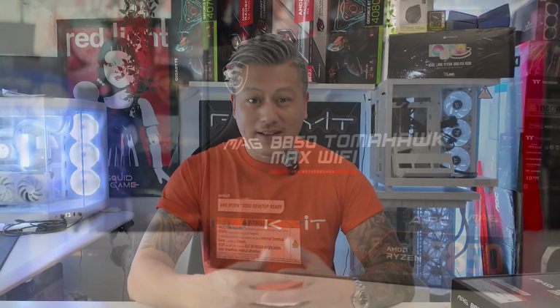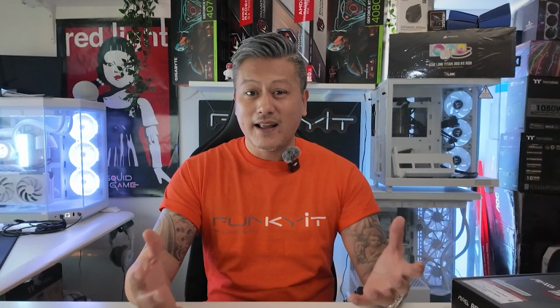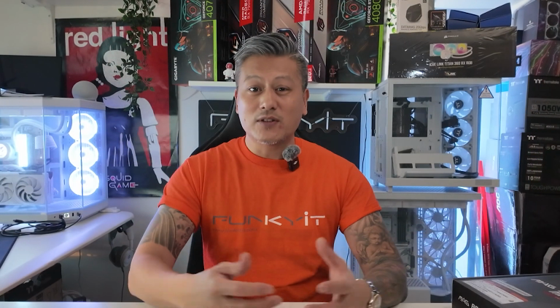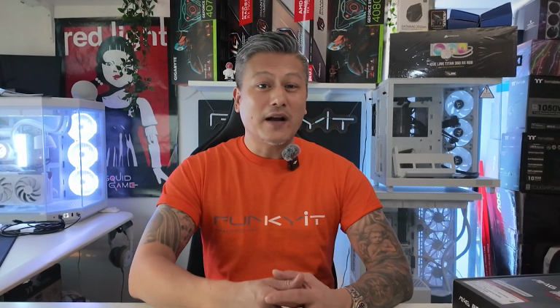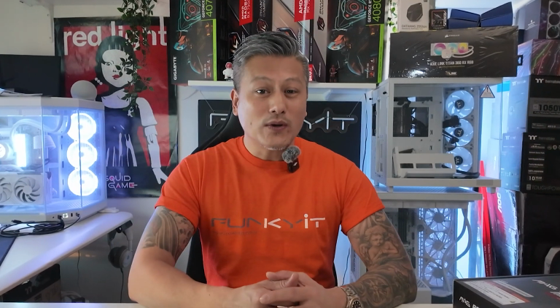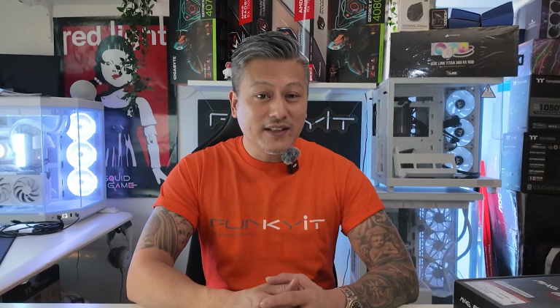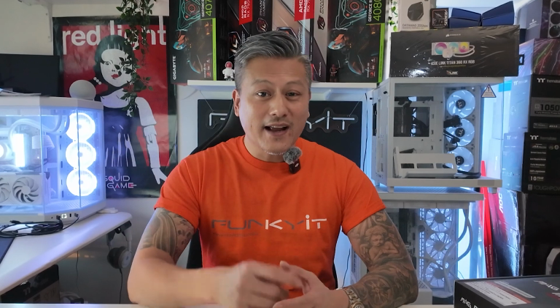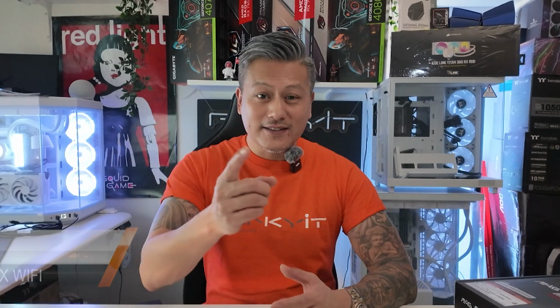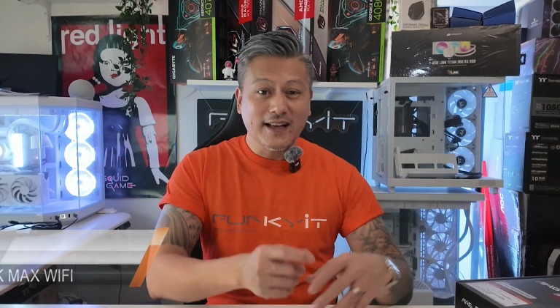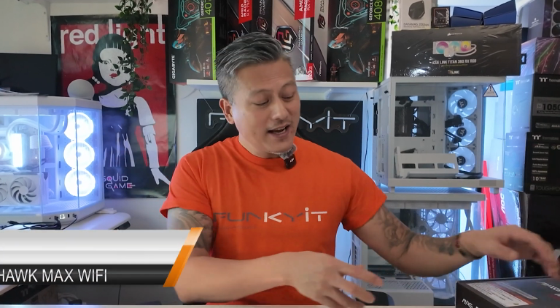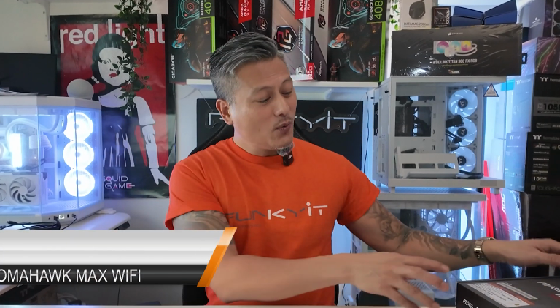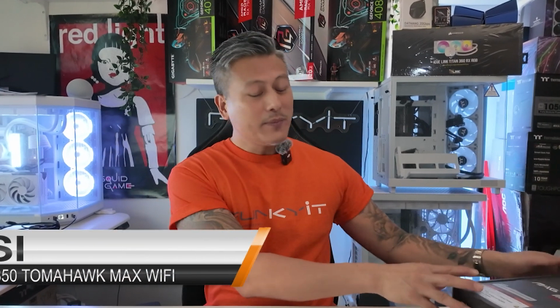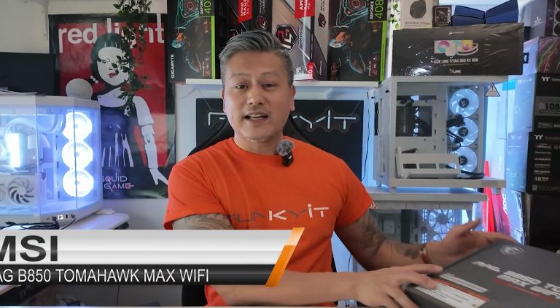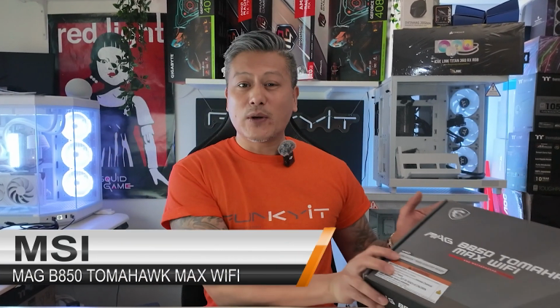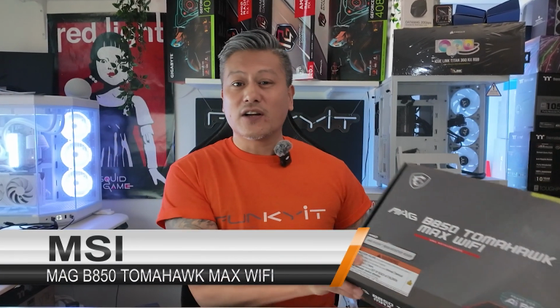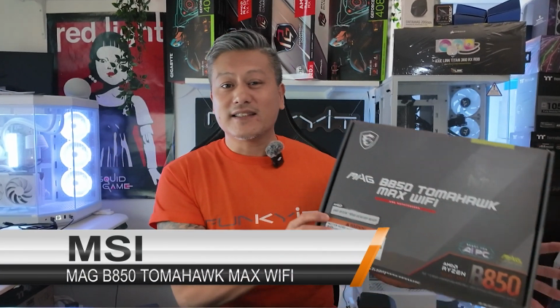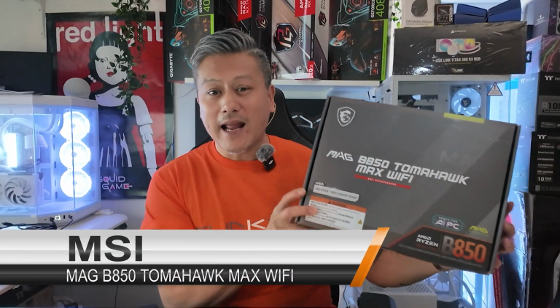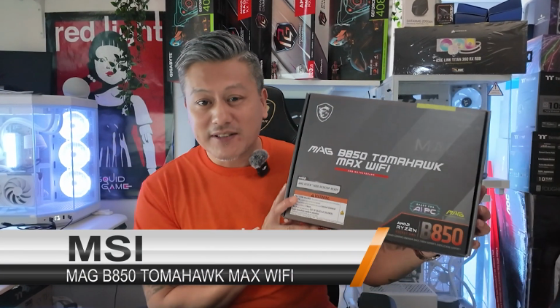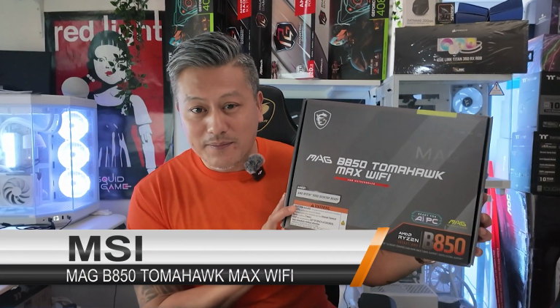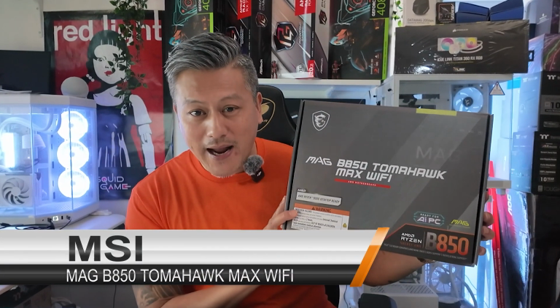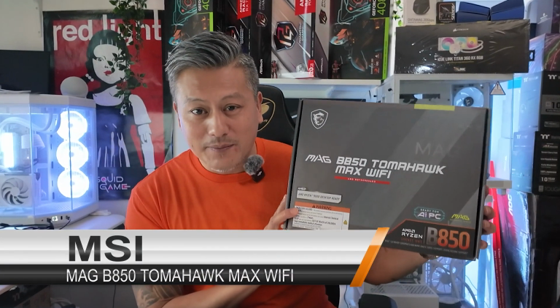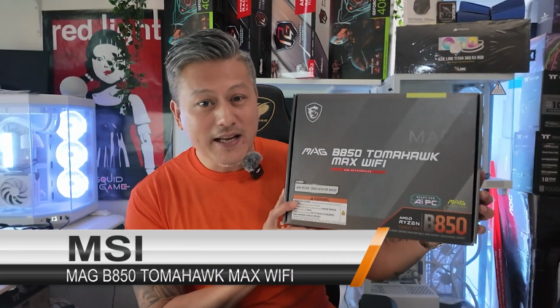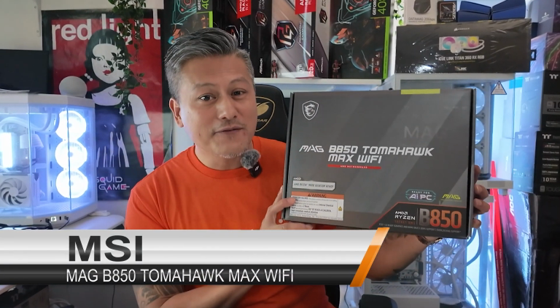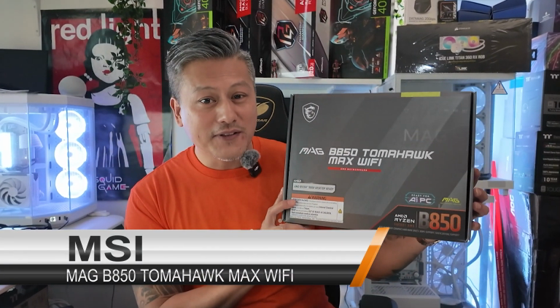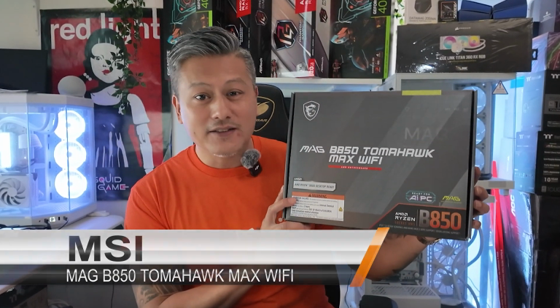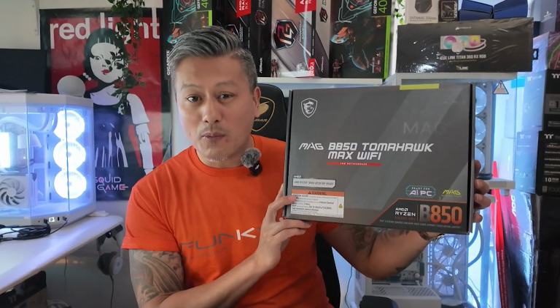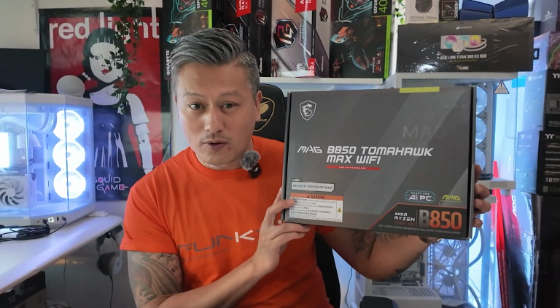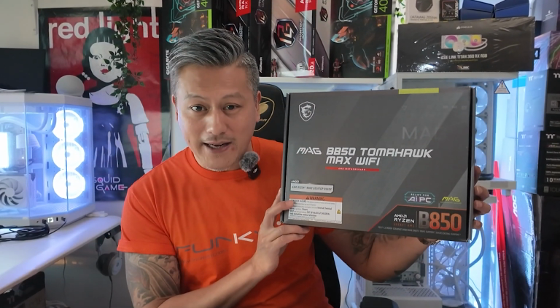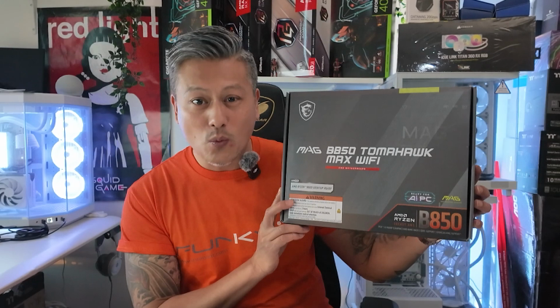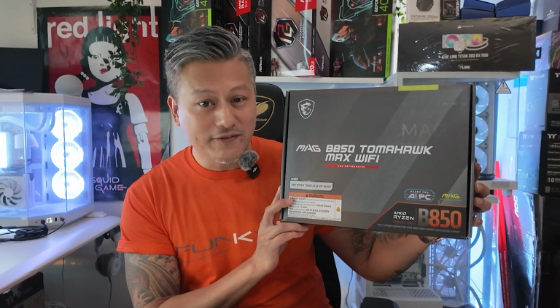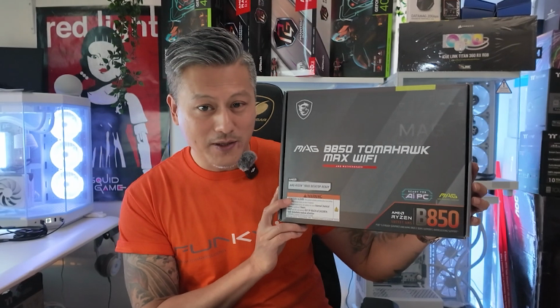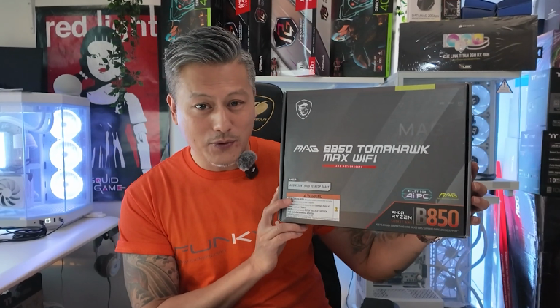Hey, what's up guys, Winston here and today we're going to be taking a quick look at the MSI MAG B850 Tomahawk Max Wi-Fi motherboard.